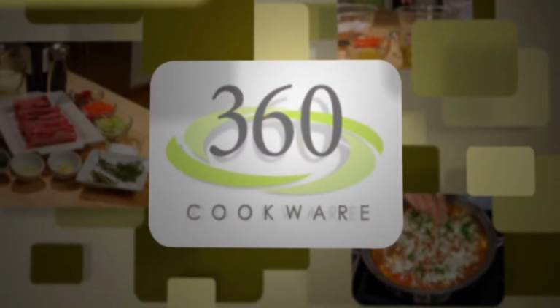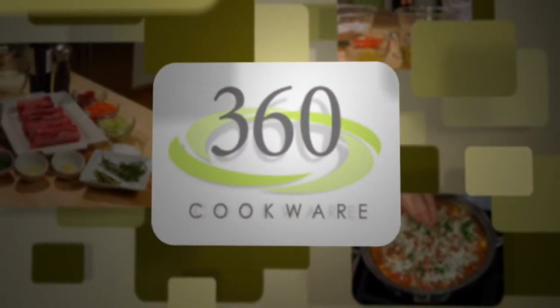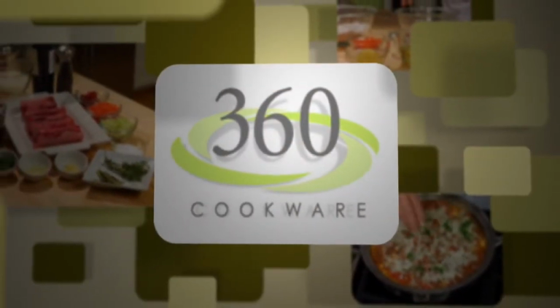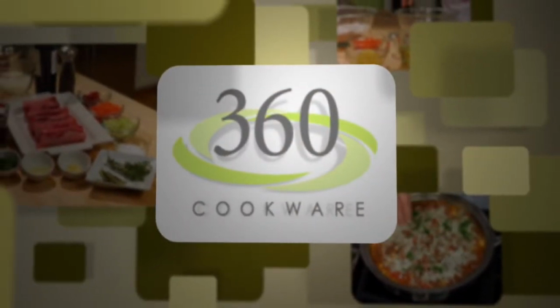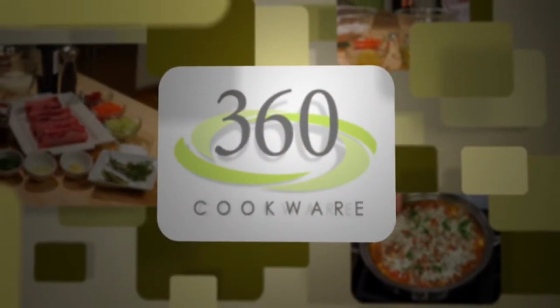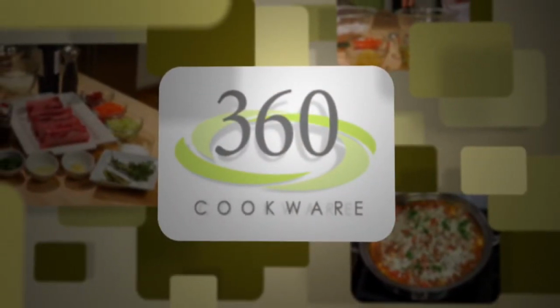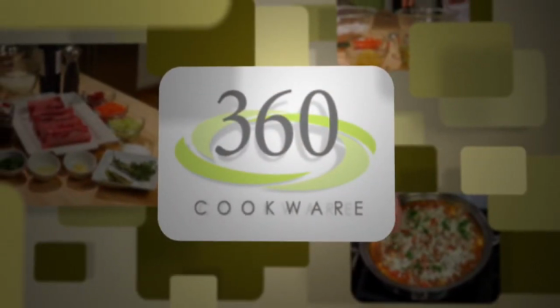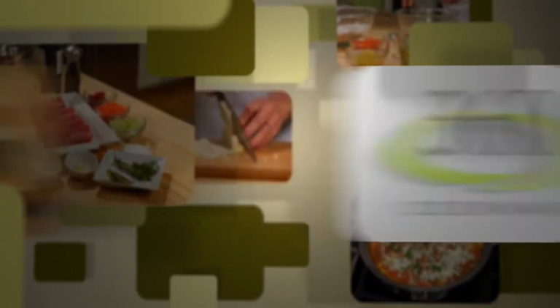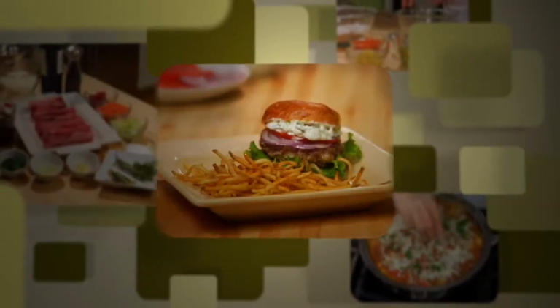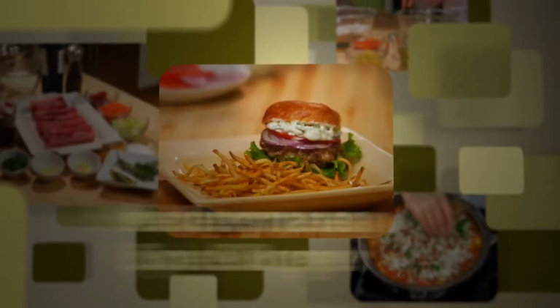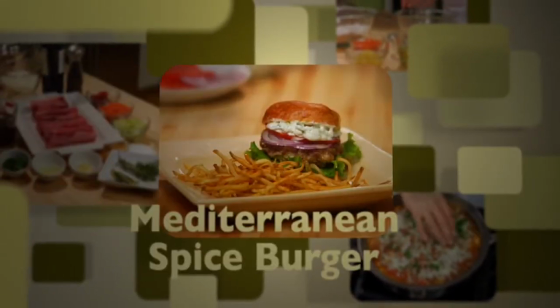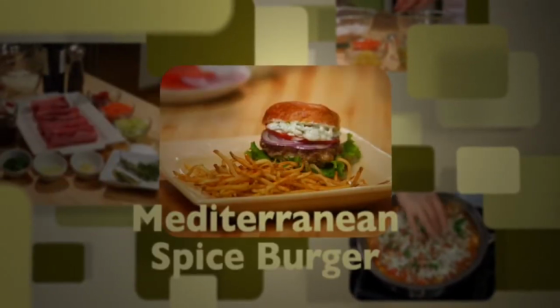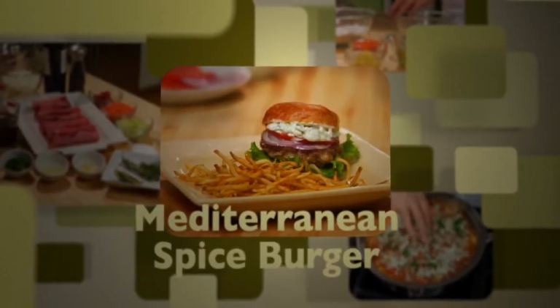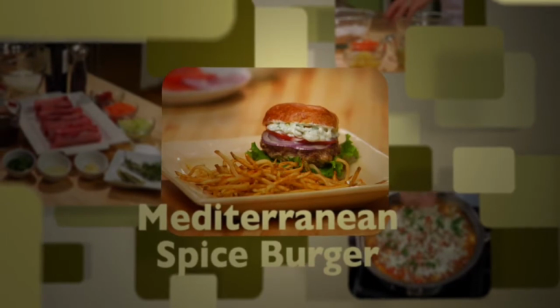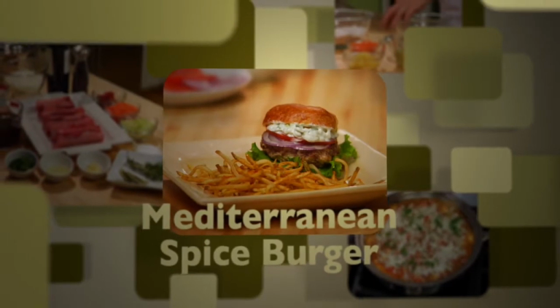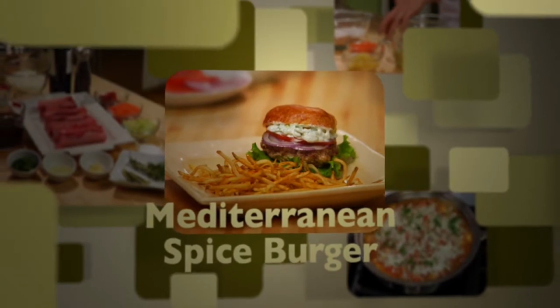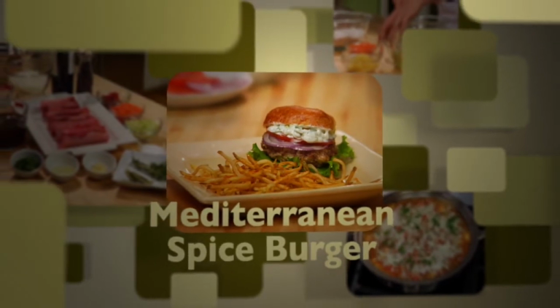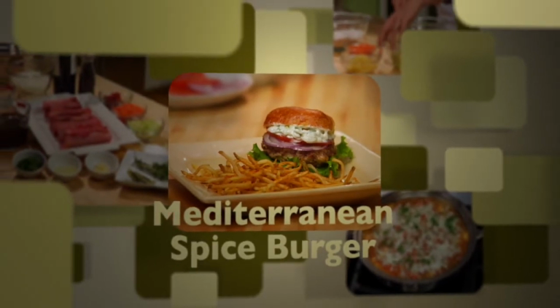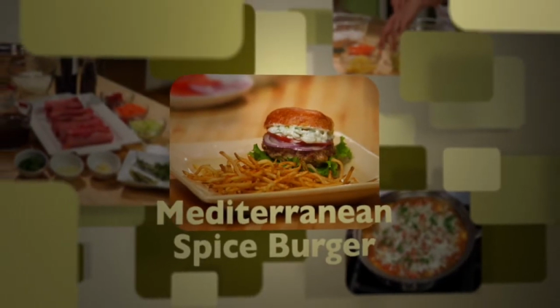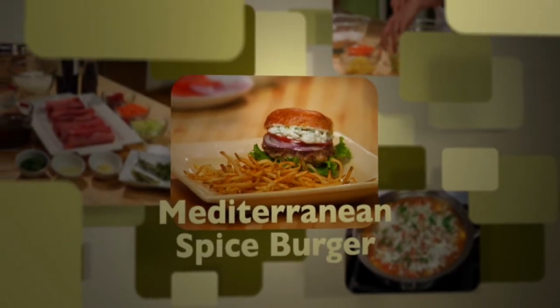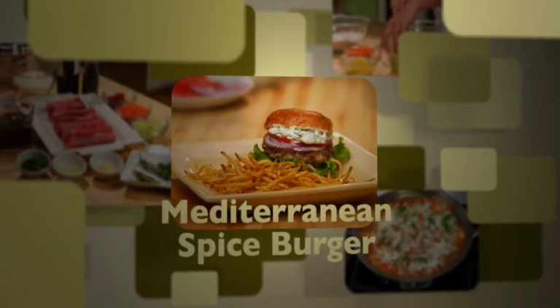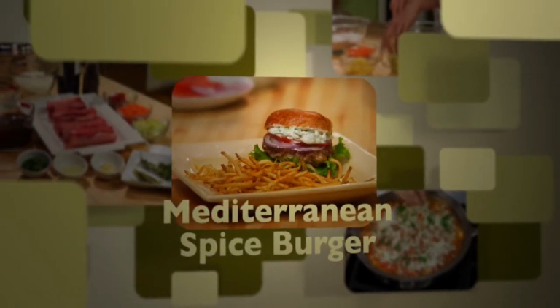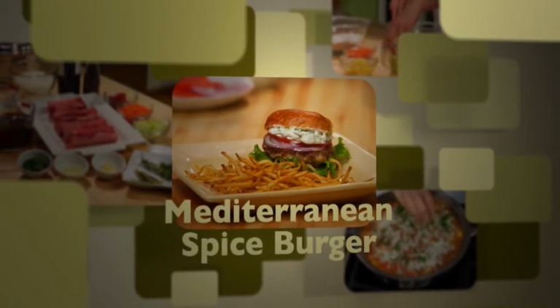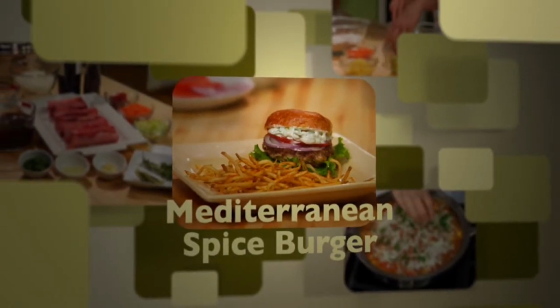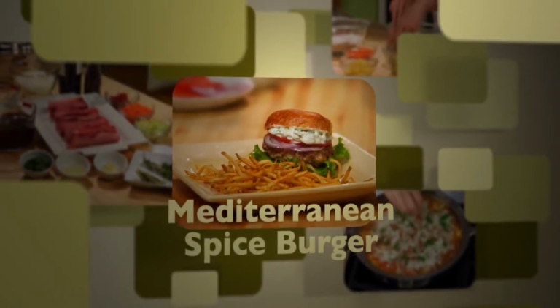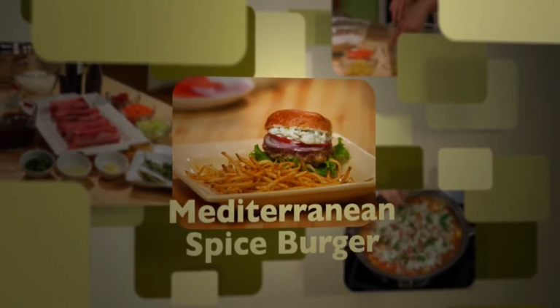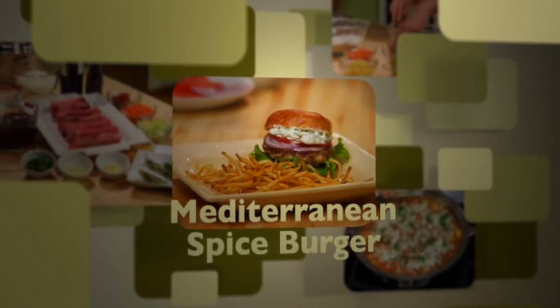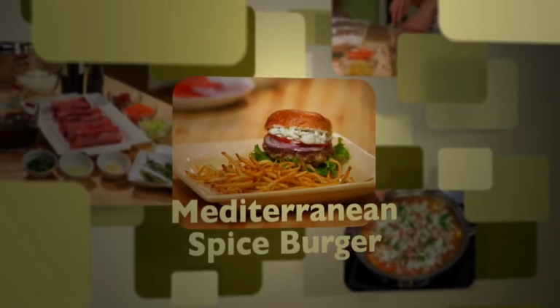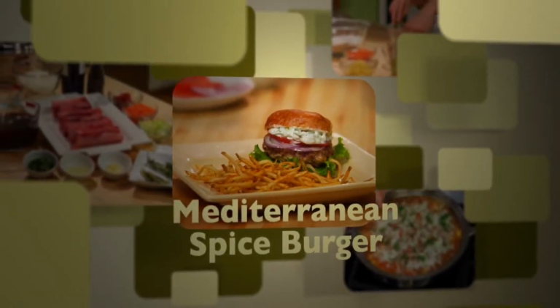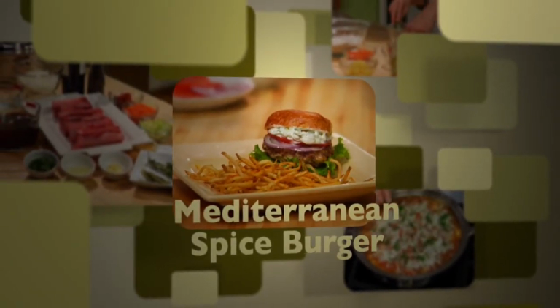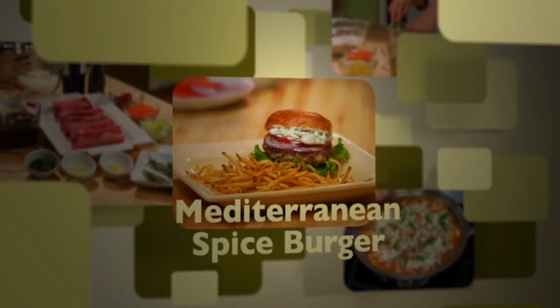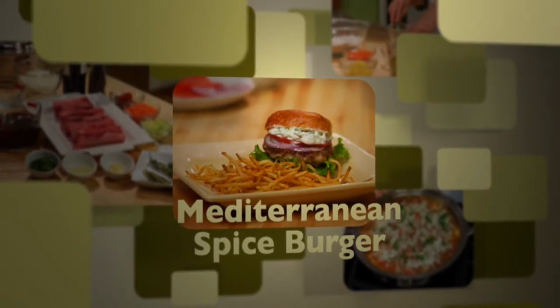This Mediterranean Spice Burger is tasty and has warm smoky flavors of Morocco and Spain.